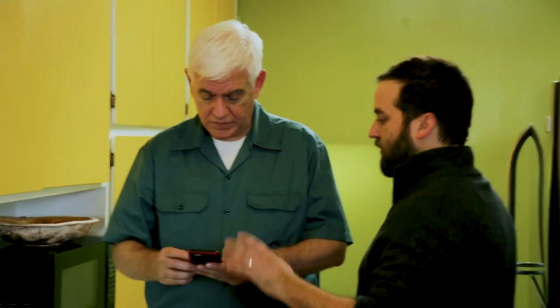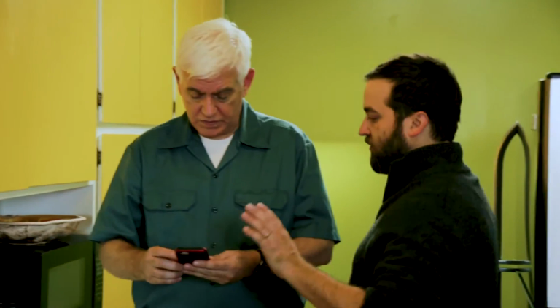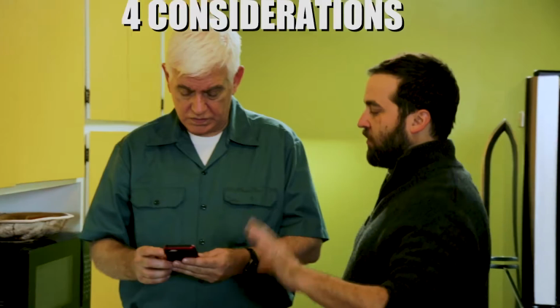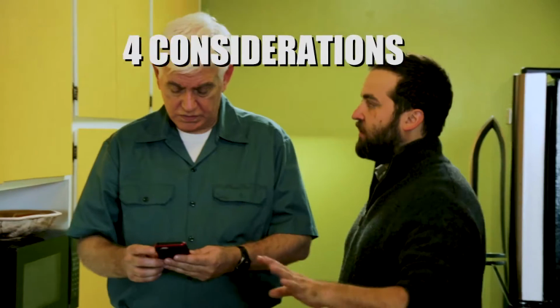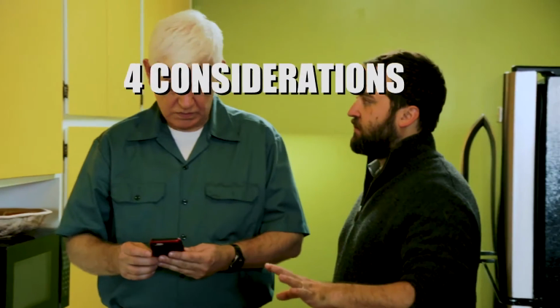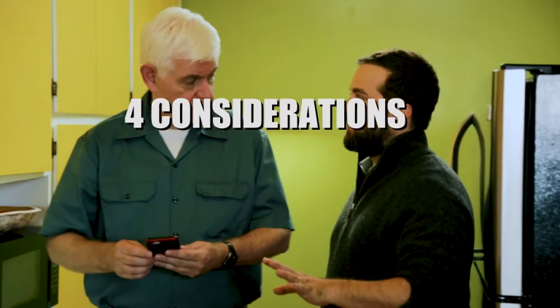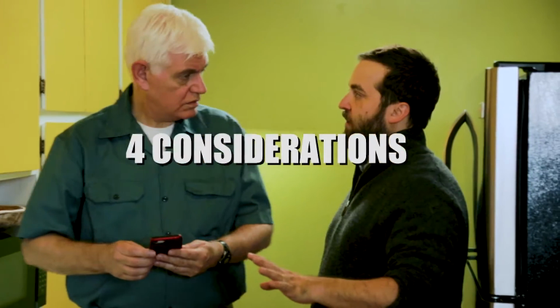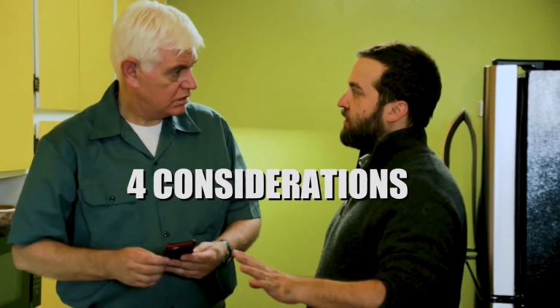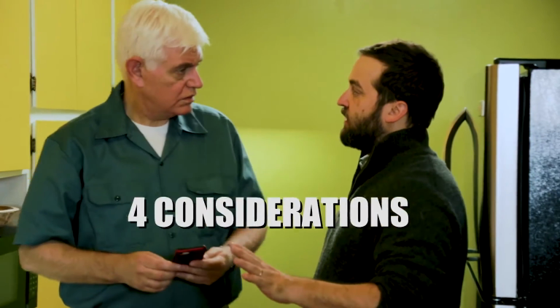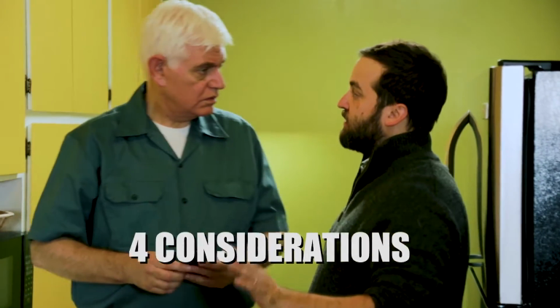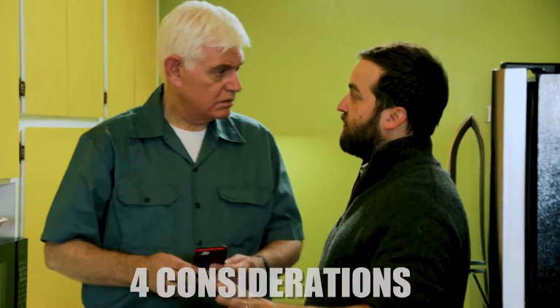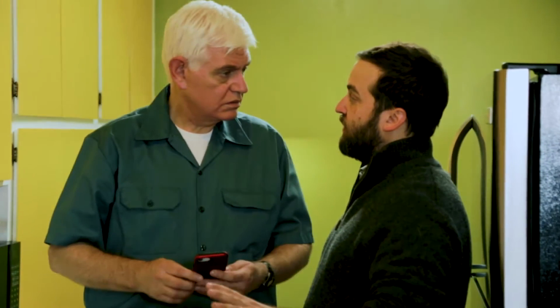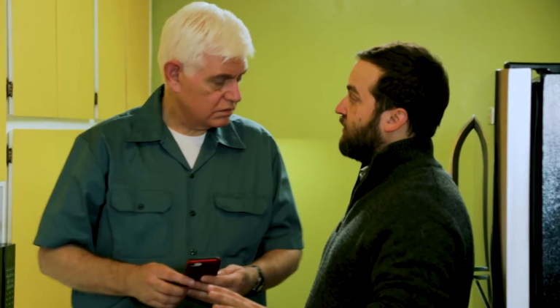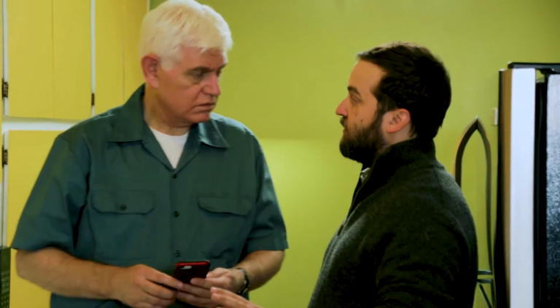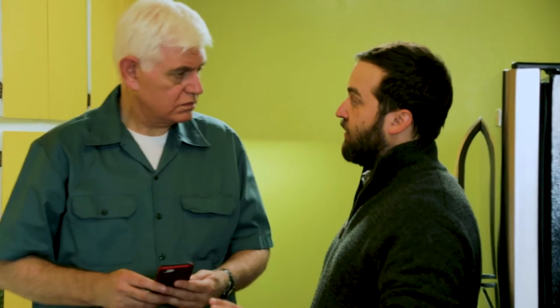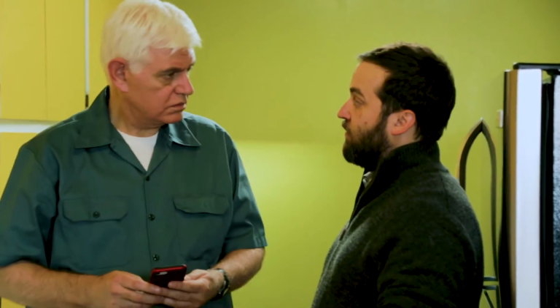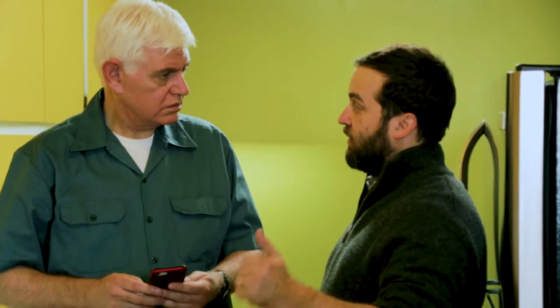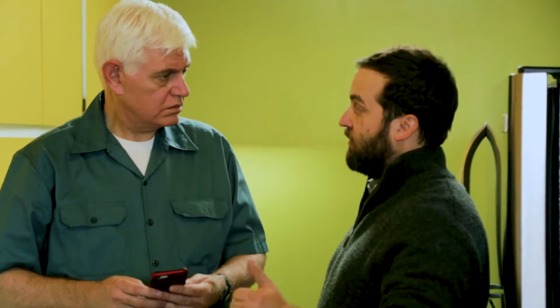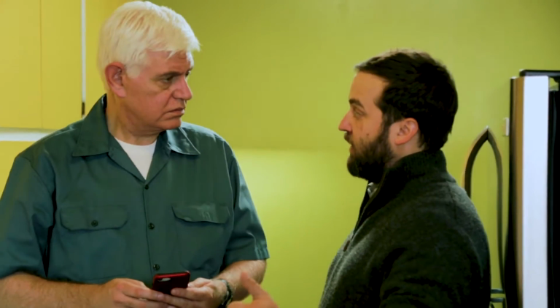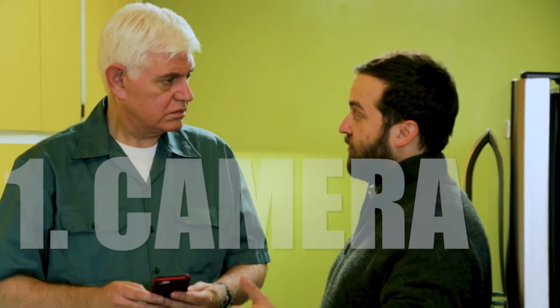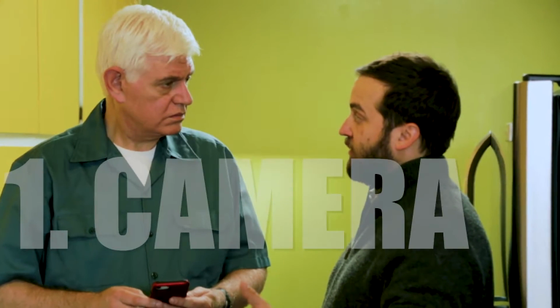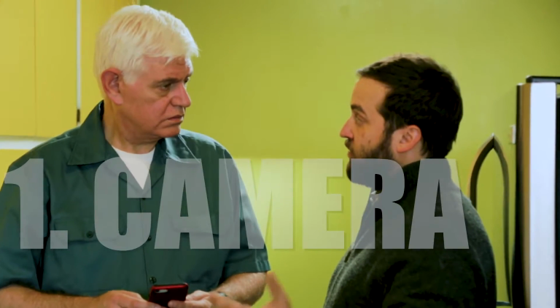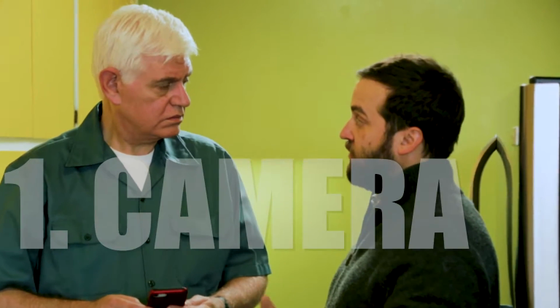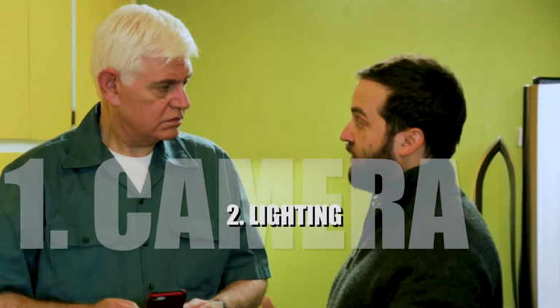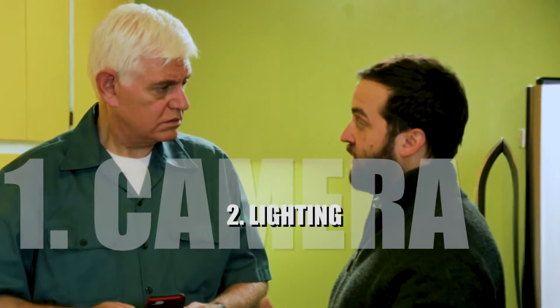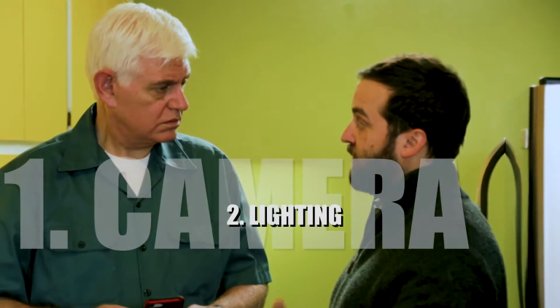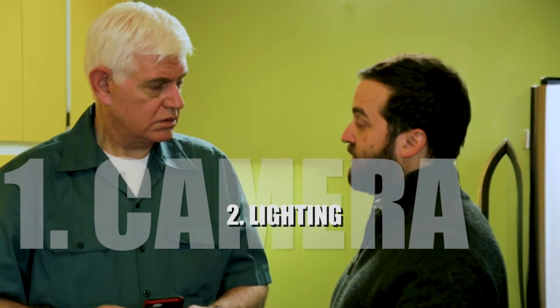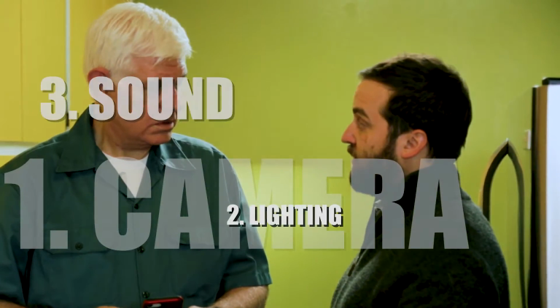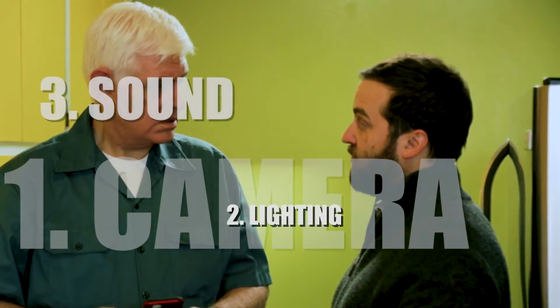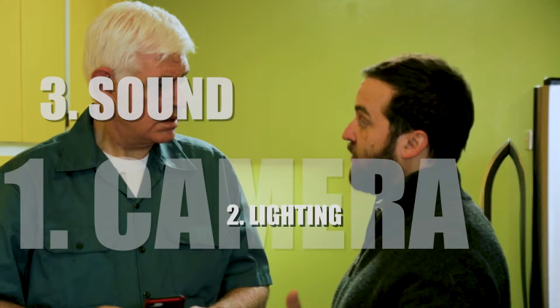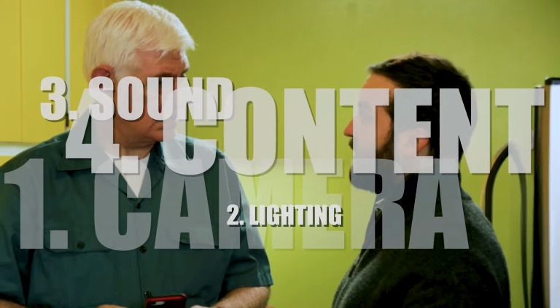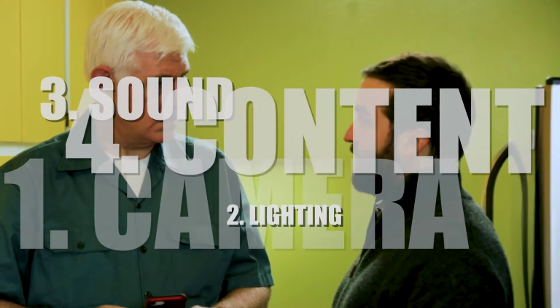There are four things to think about when you're taking a selfie video. One, the camera. Two, the lighting. Three, the sound. Four, the content.